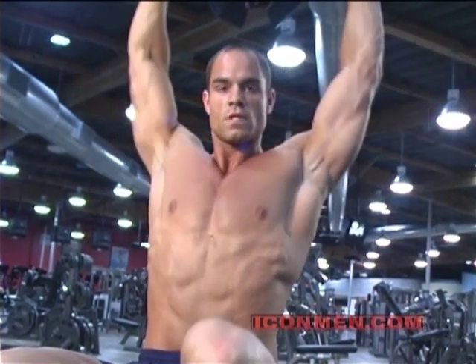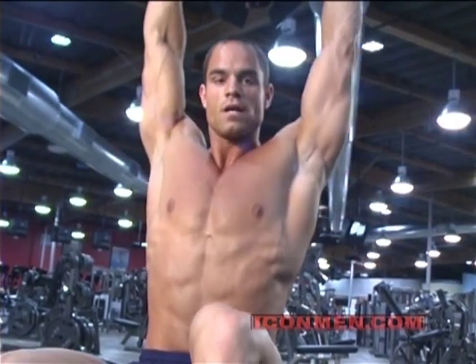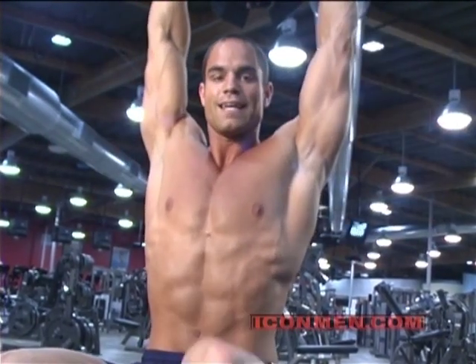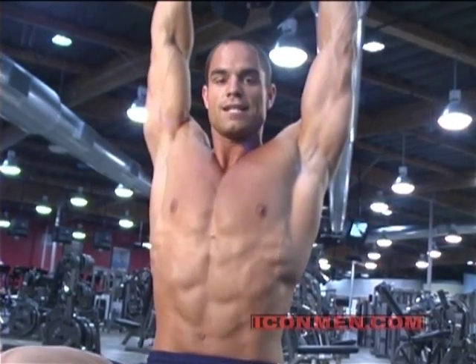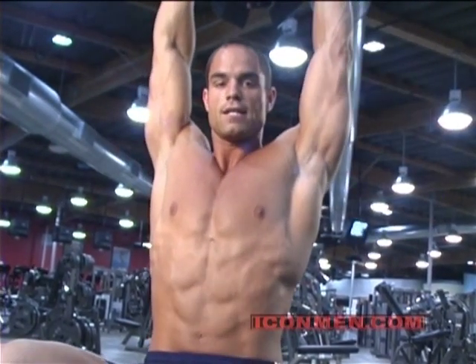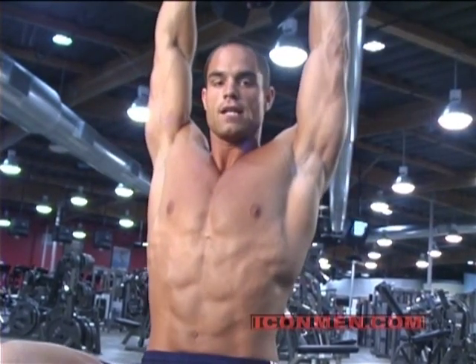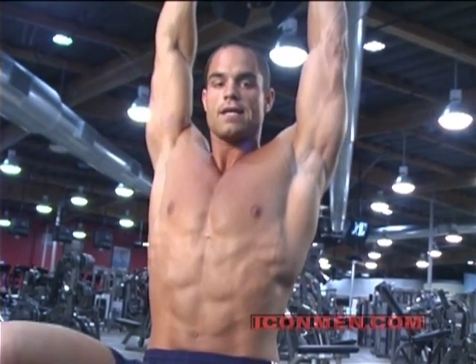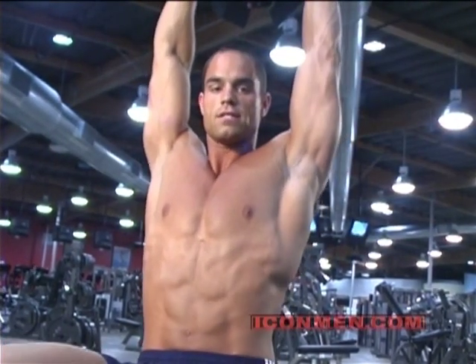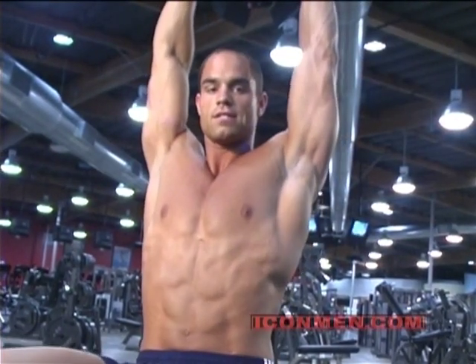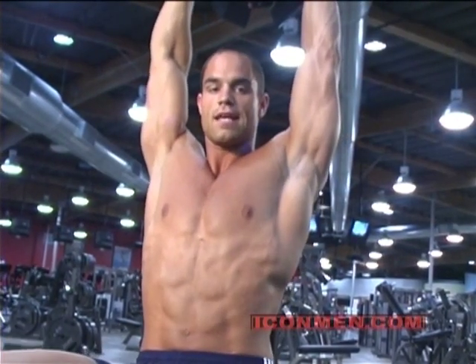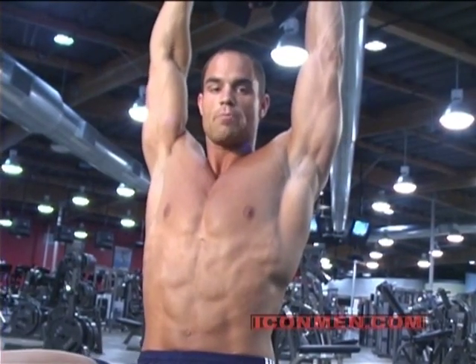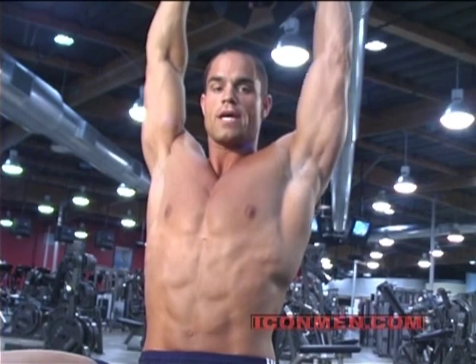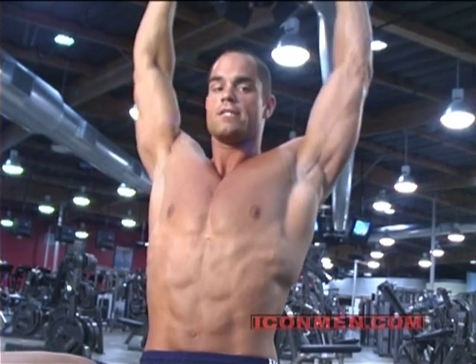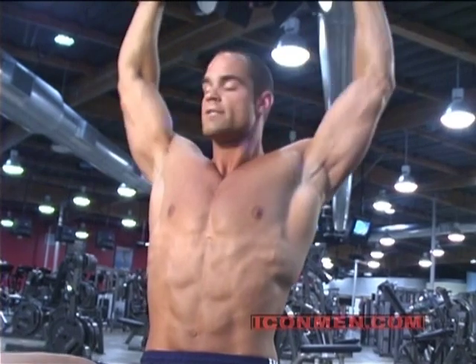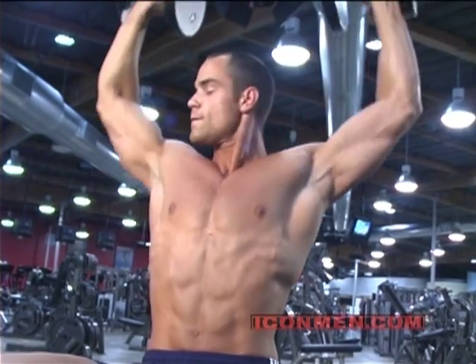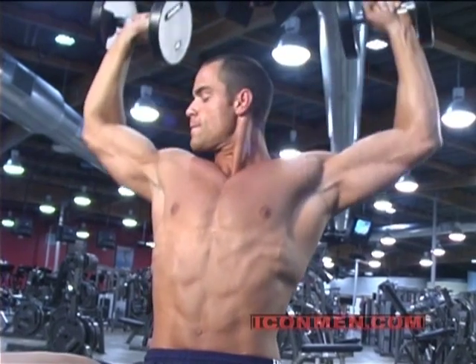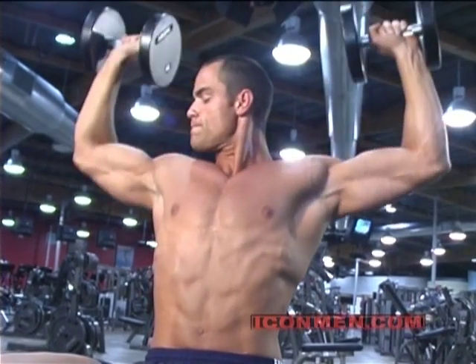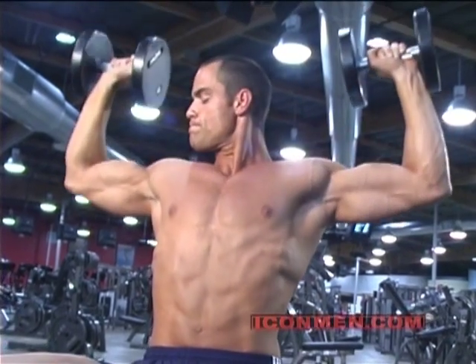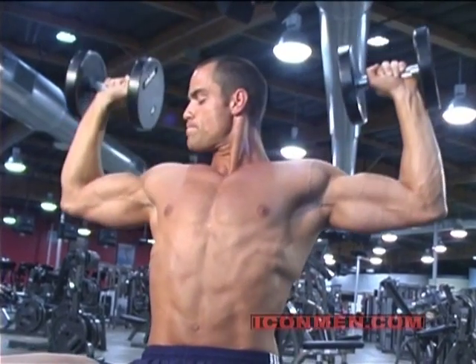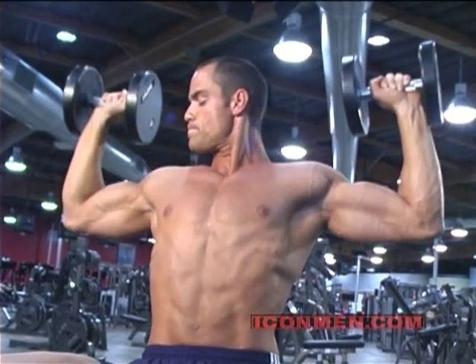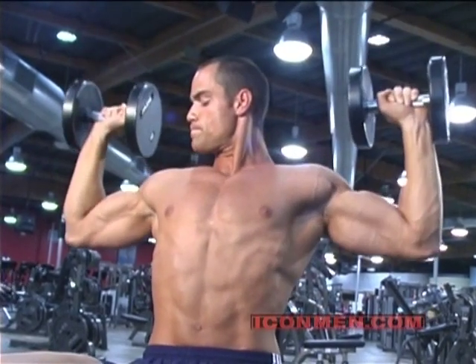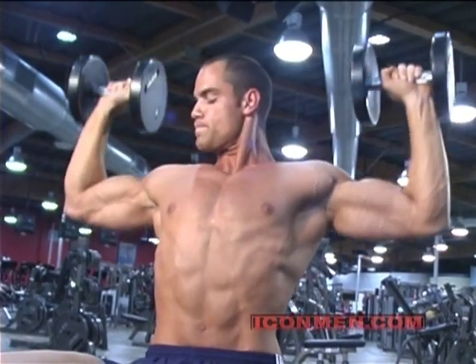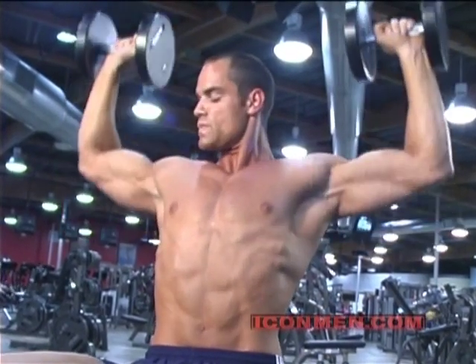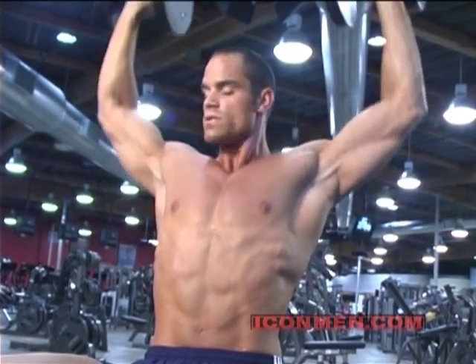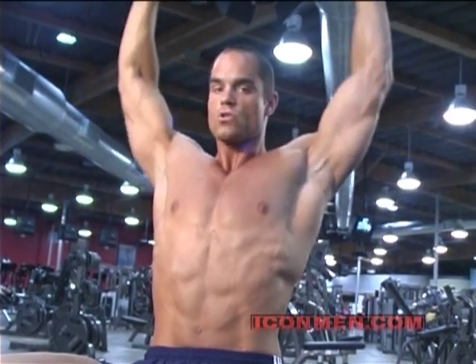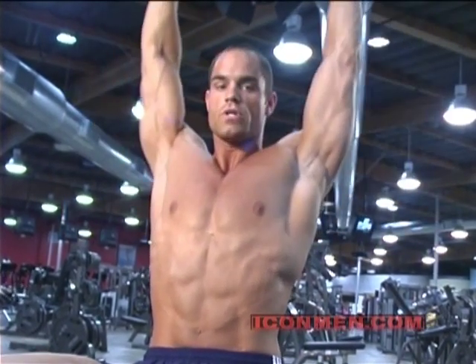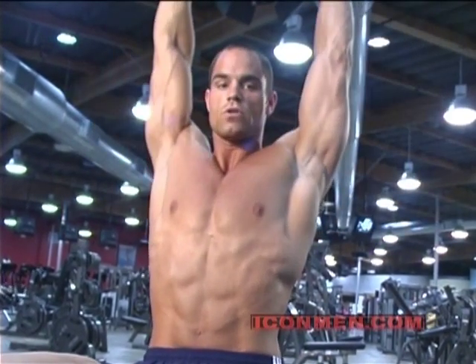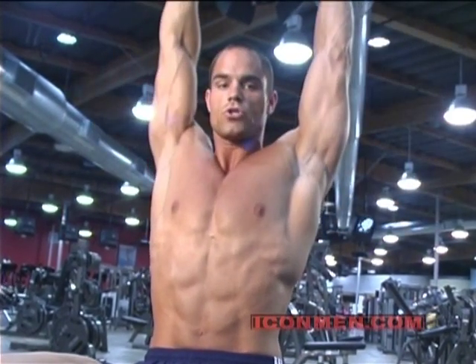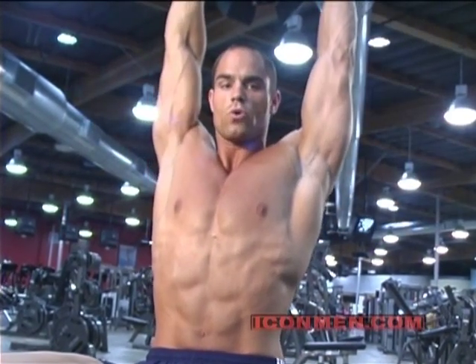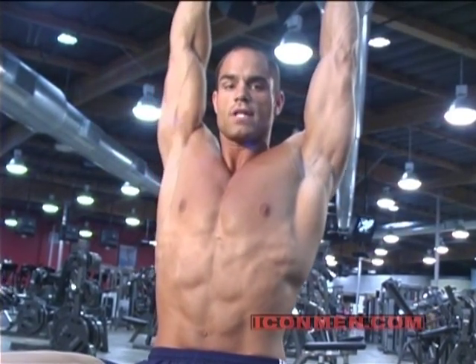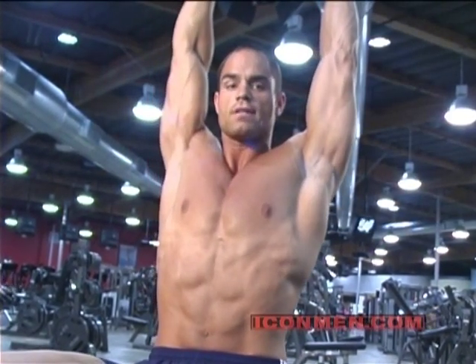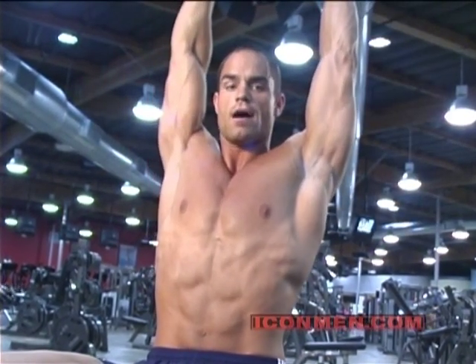Again, nice steady pace, squeezing those shoulders at the top.